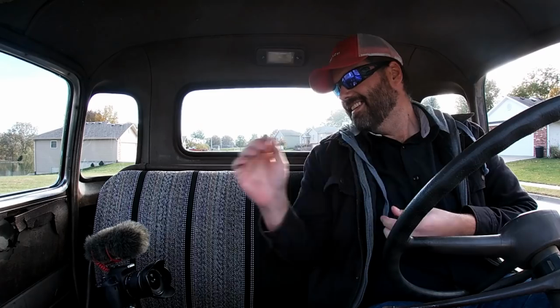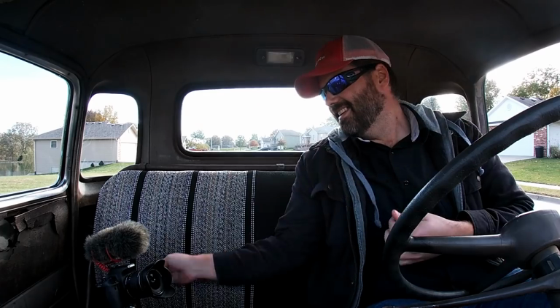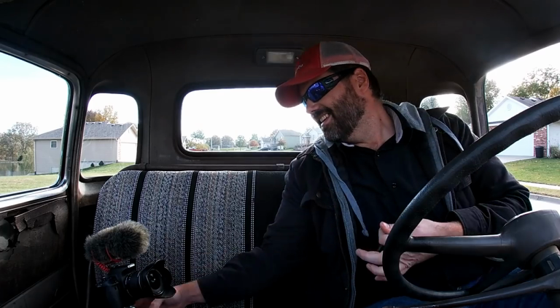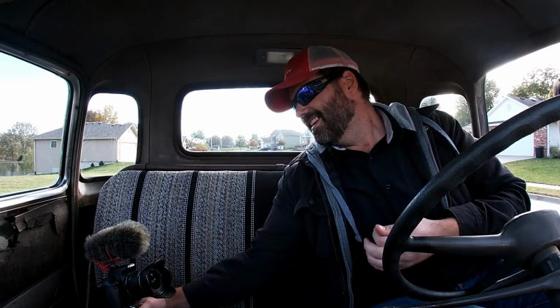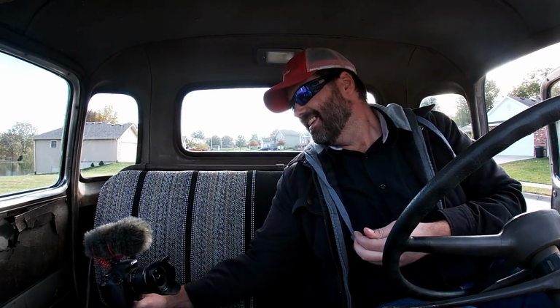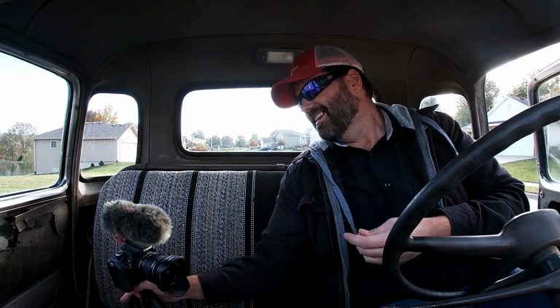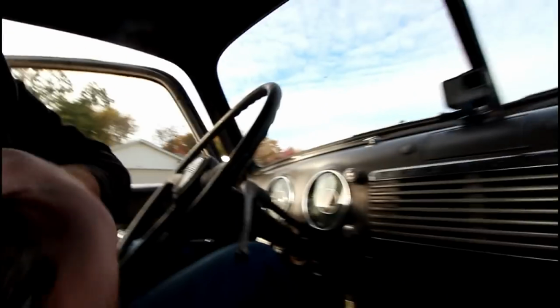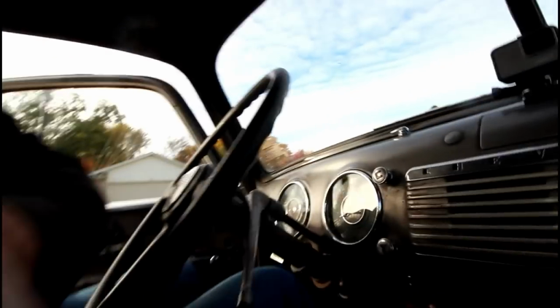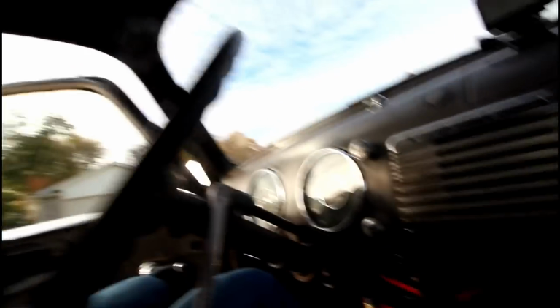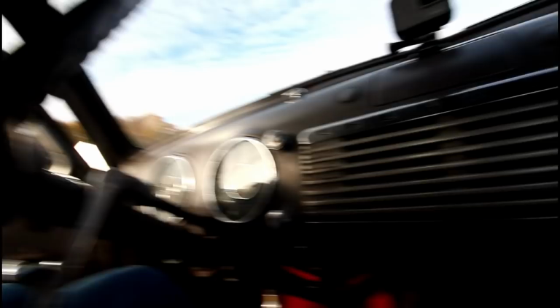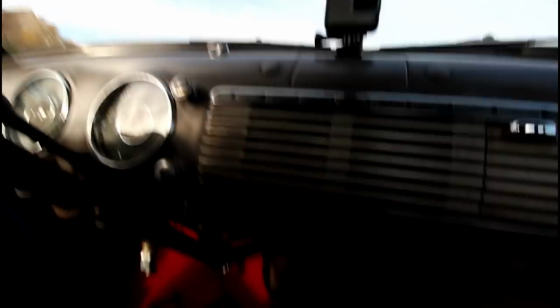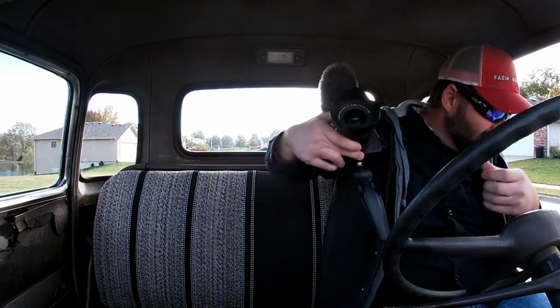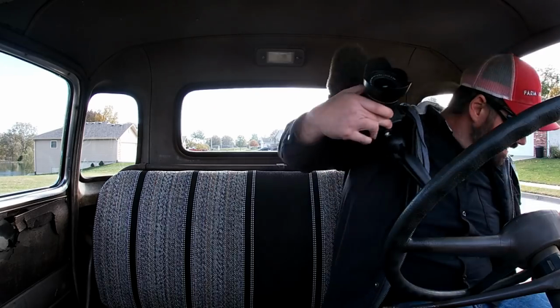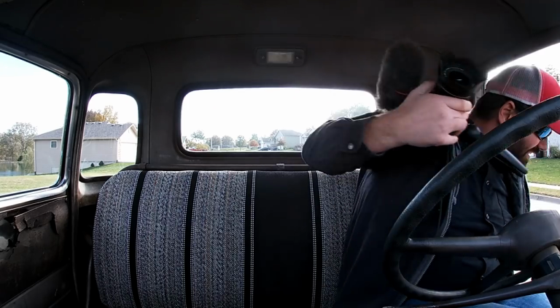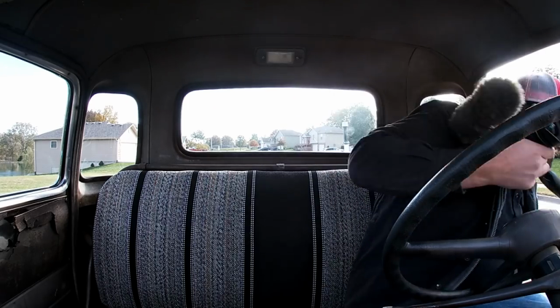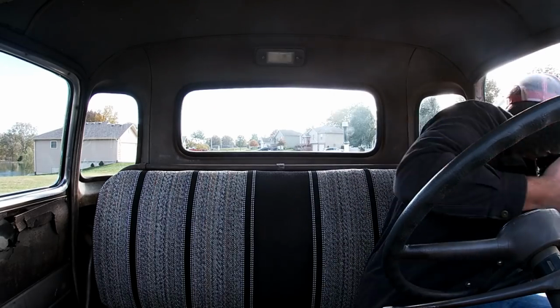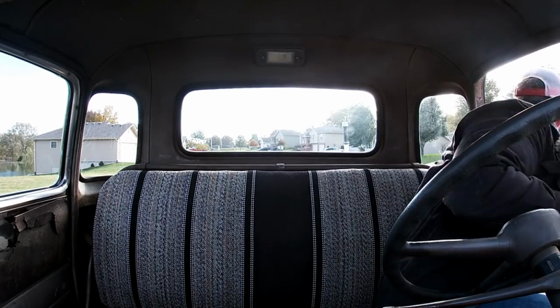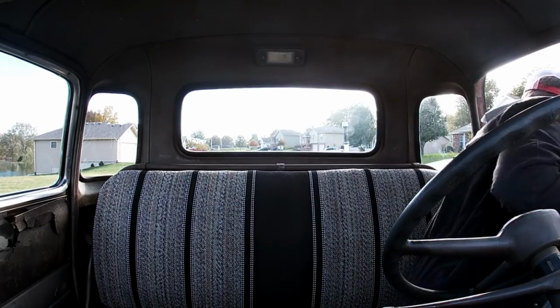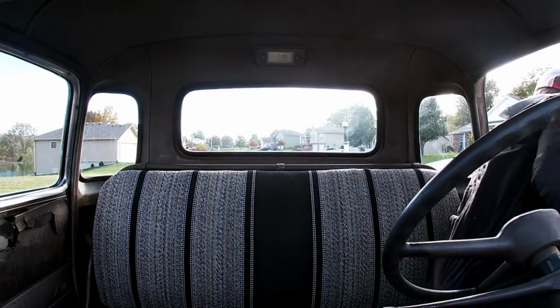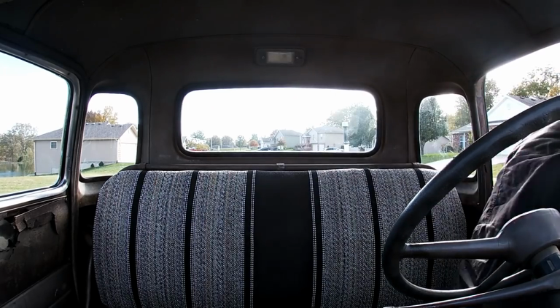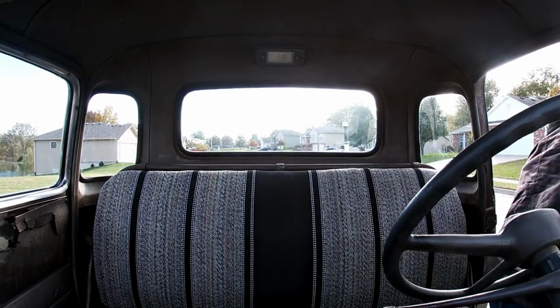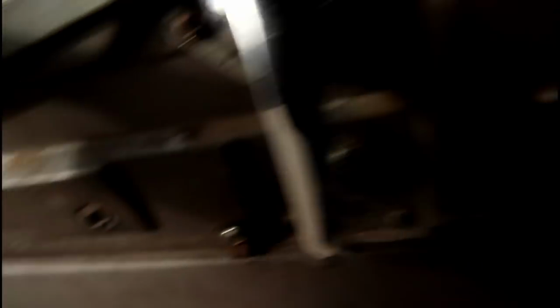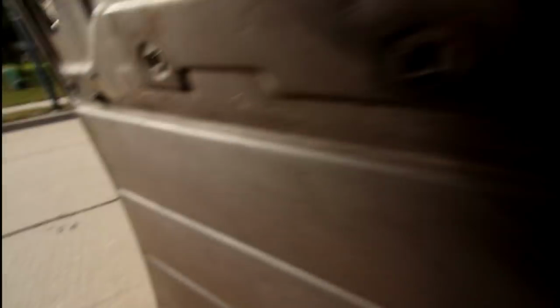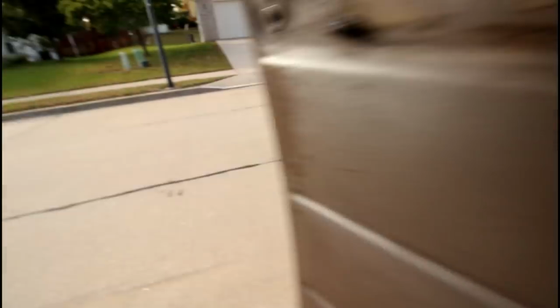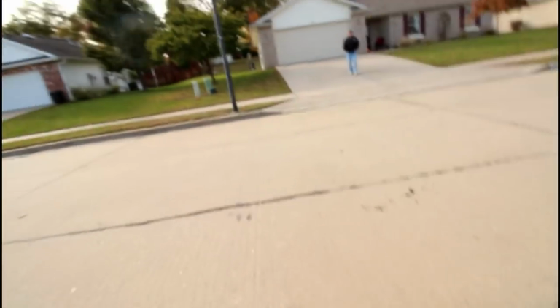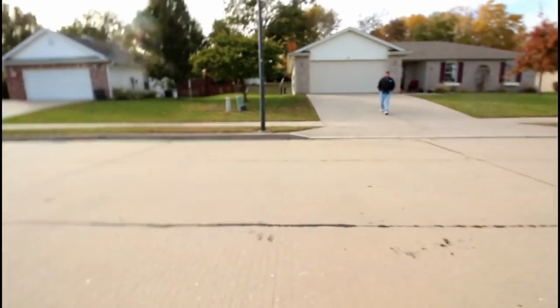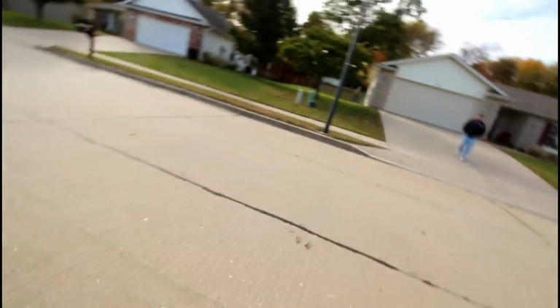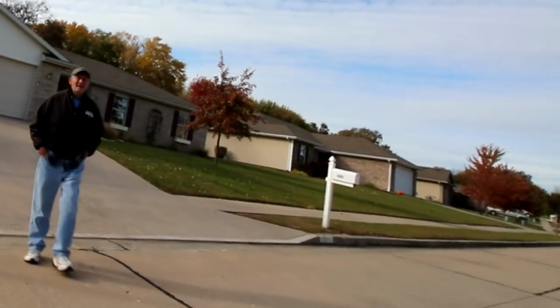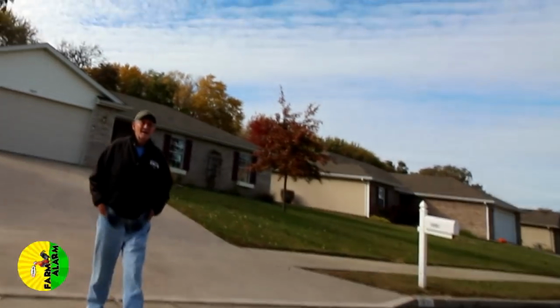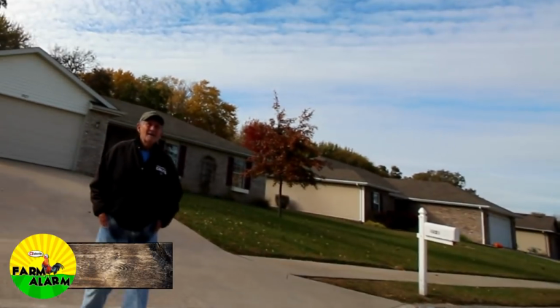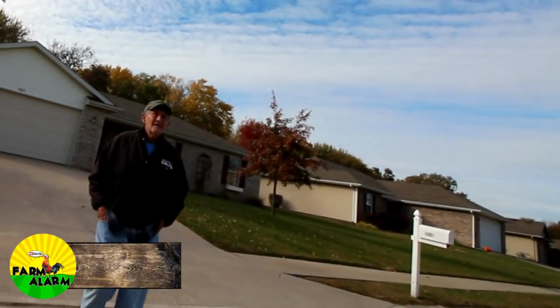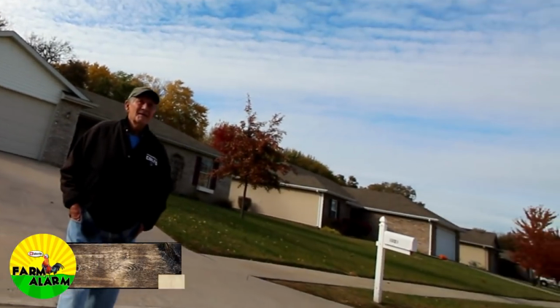I've been asked several times how much I paid for this truck. Stay to the end of the video, and Donnie and I are going to talk about it.